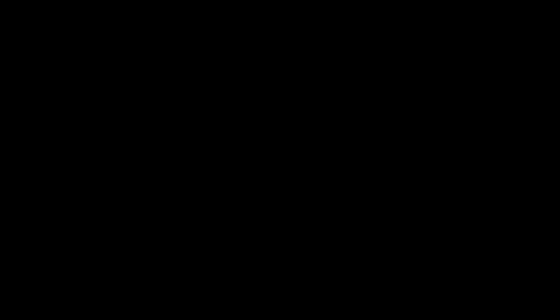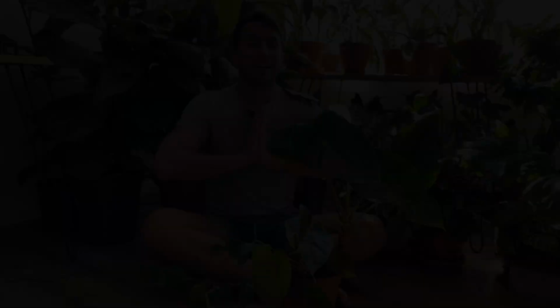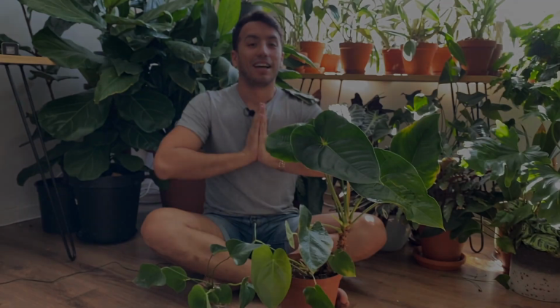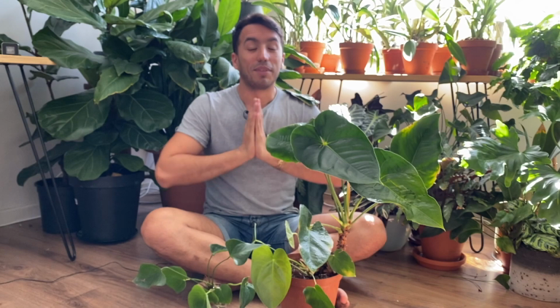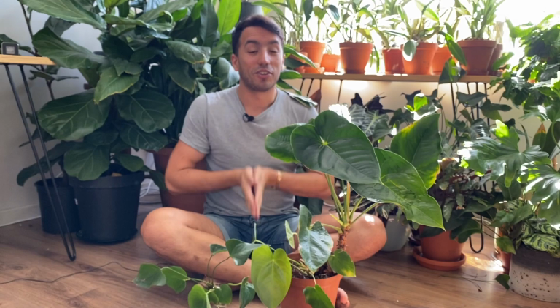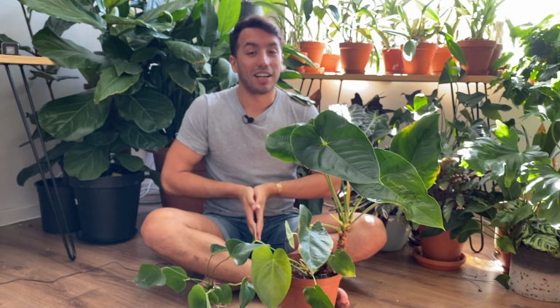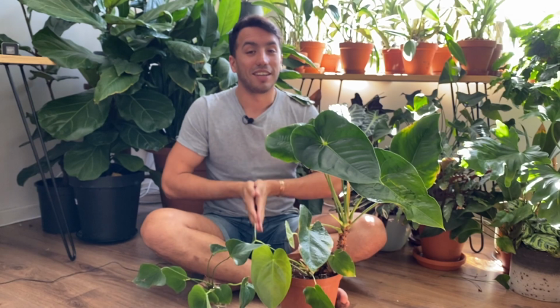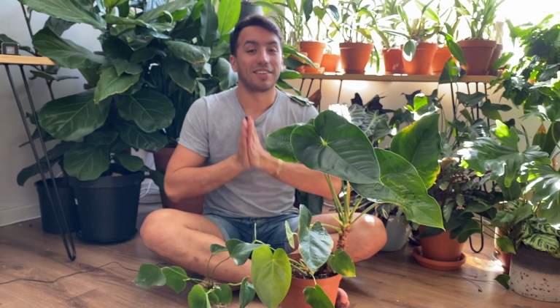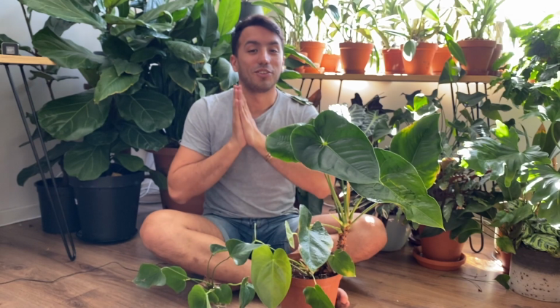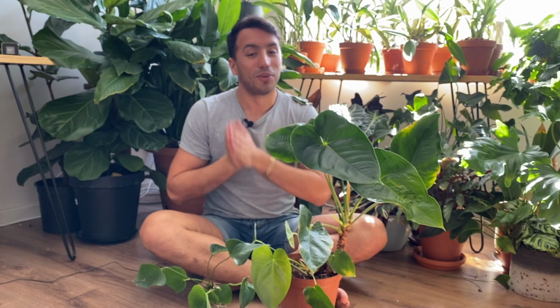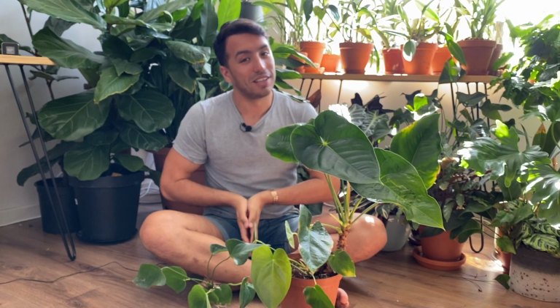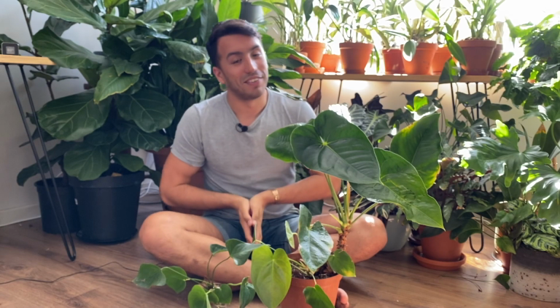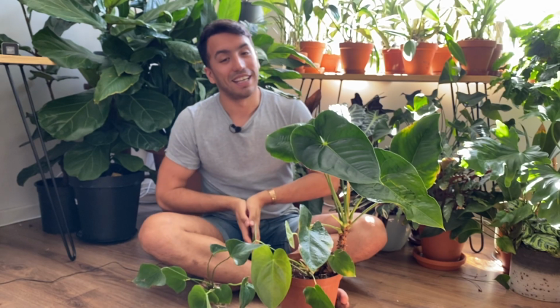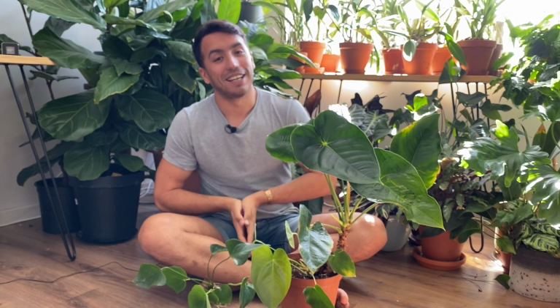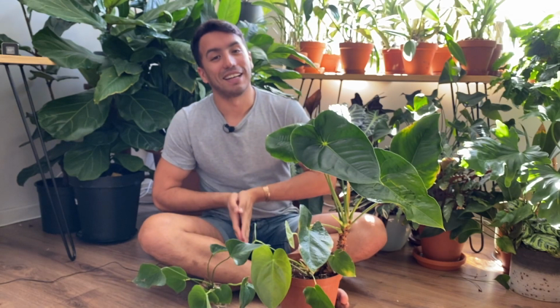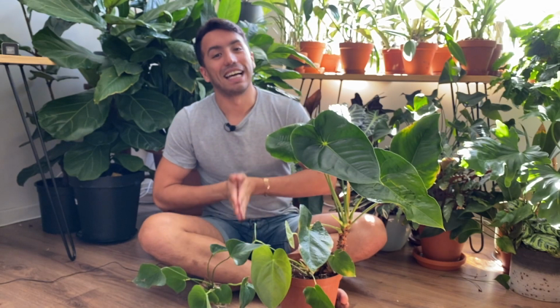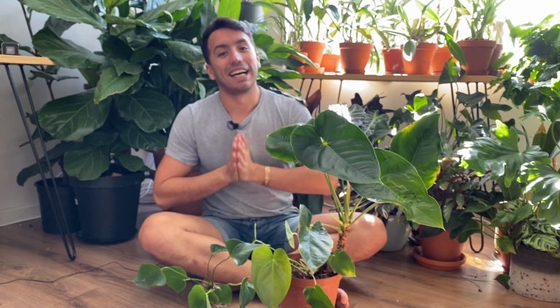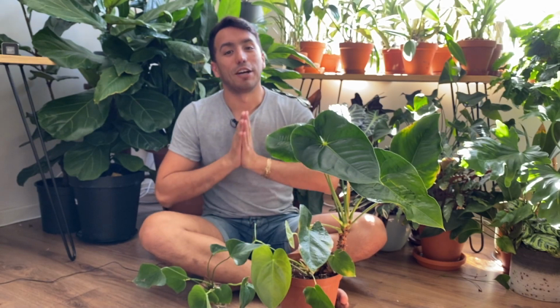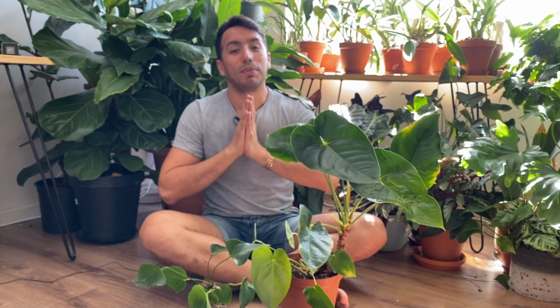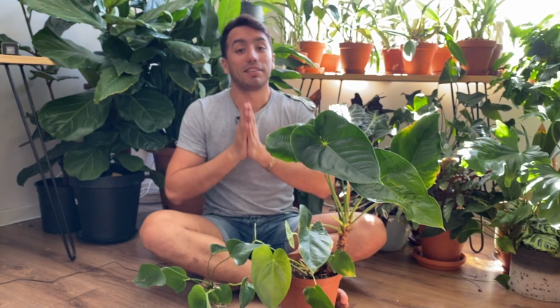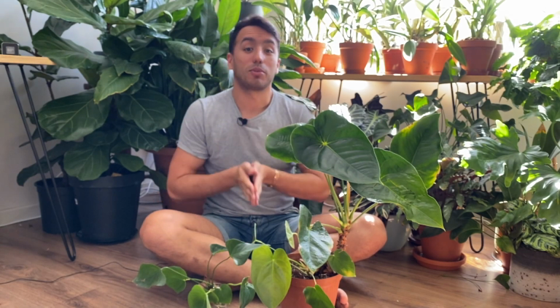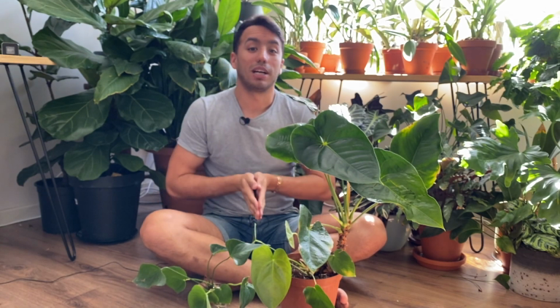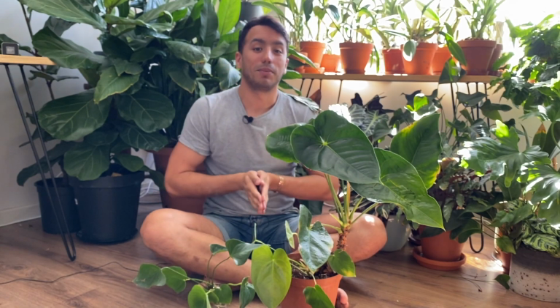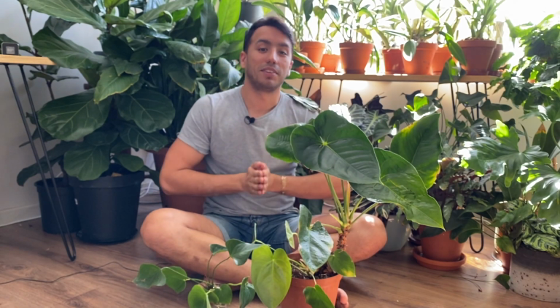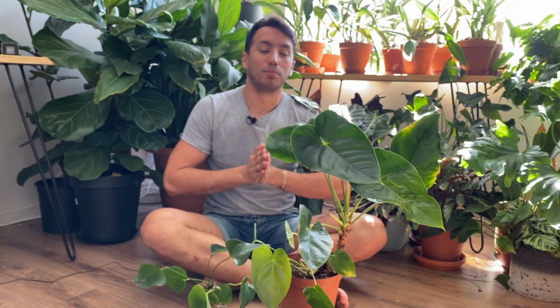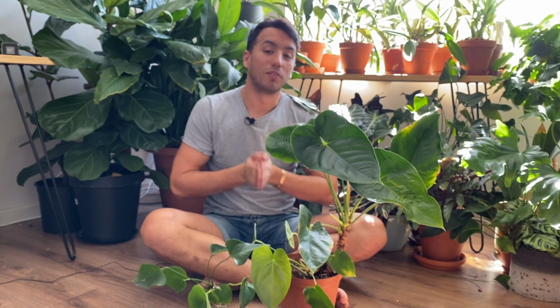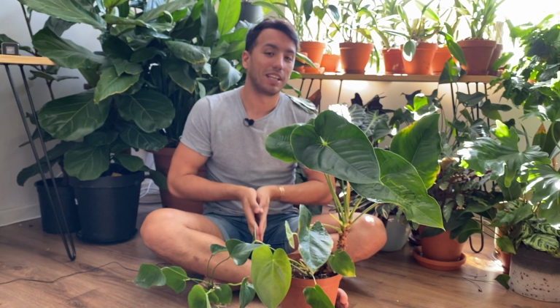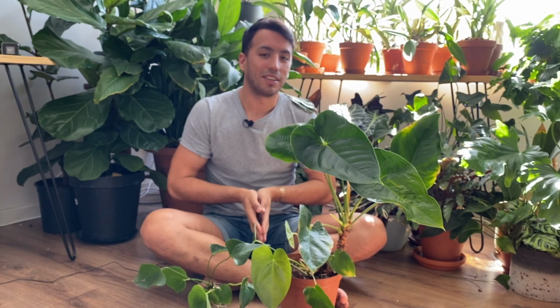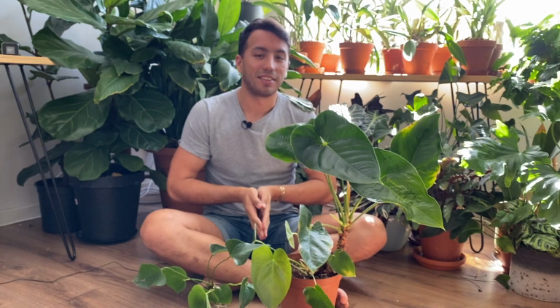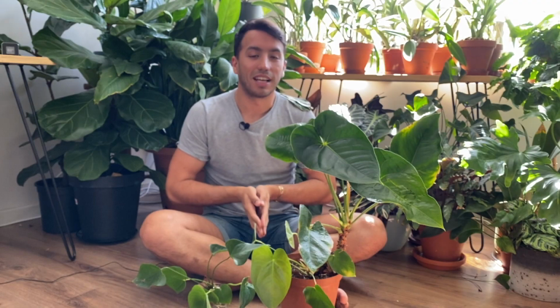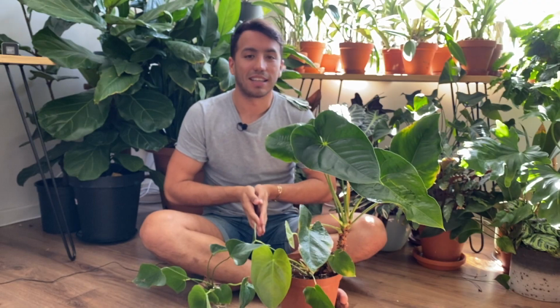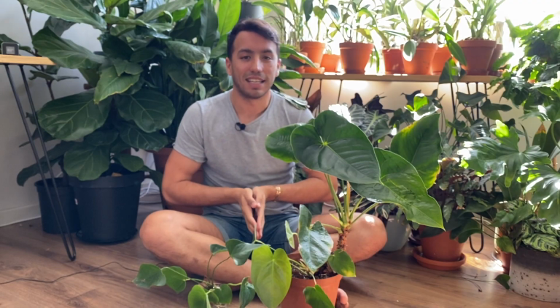I hope that you guys enjoyed this video and please subscribe to see more videos like these.